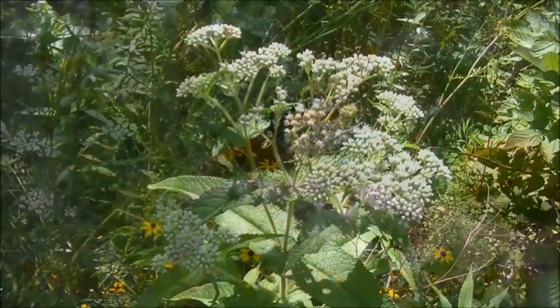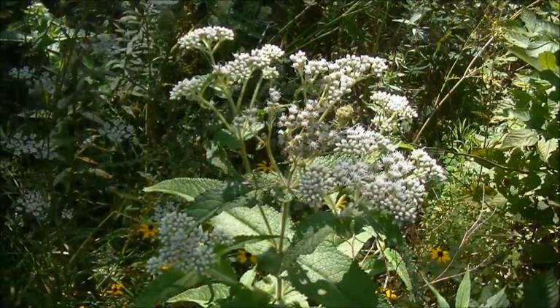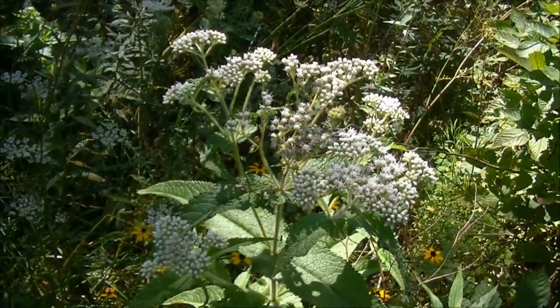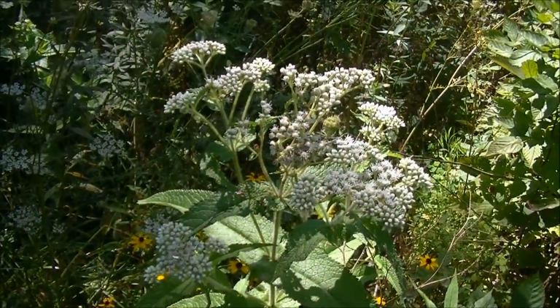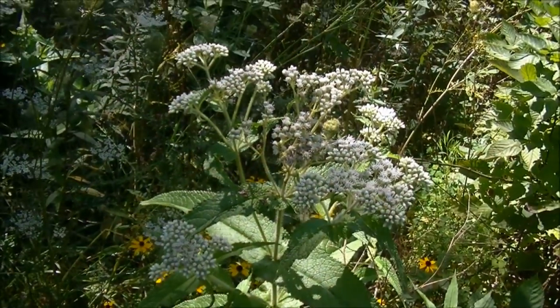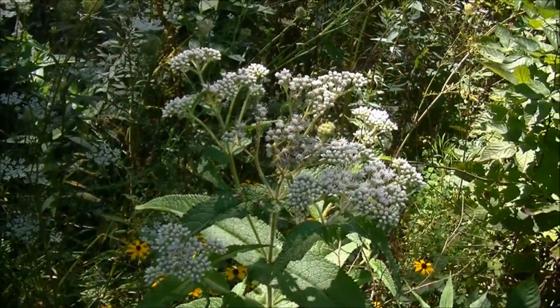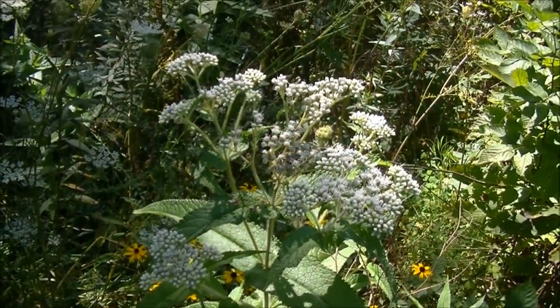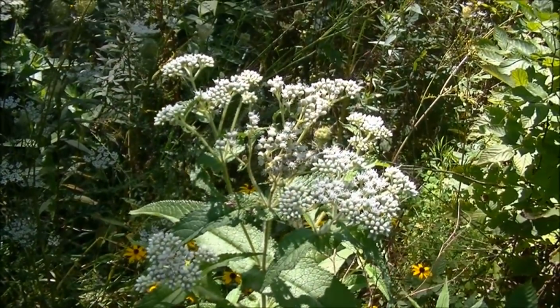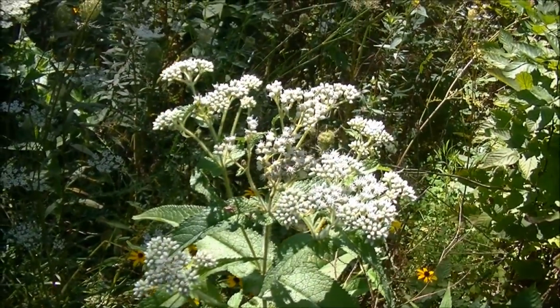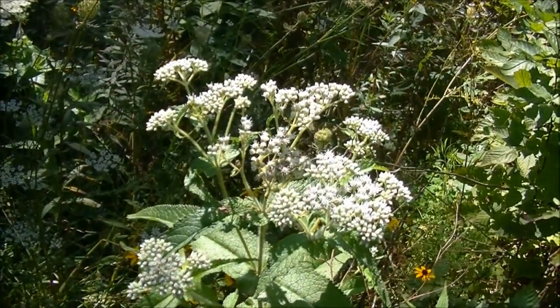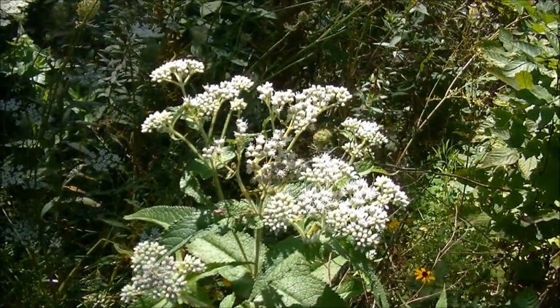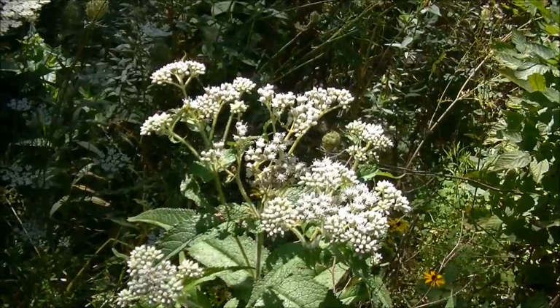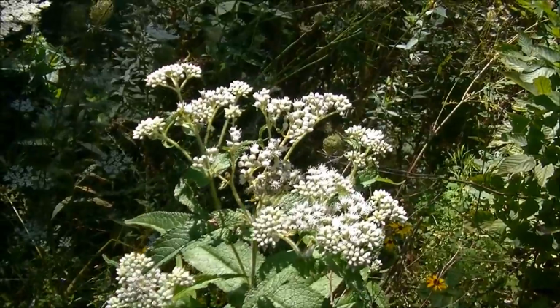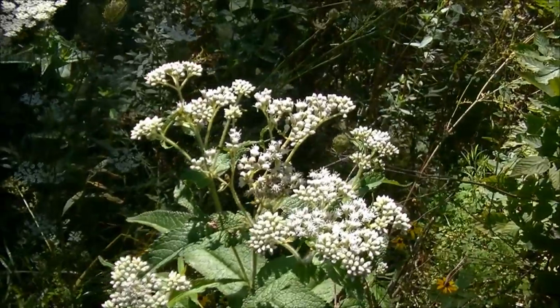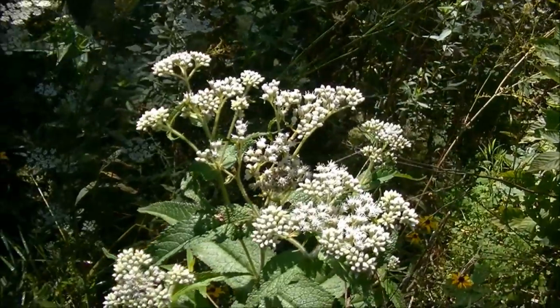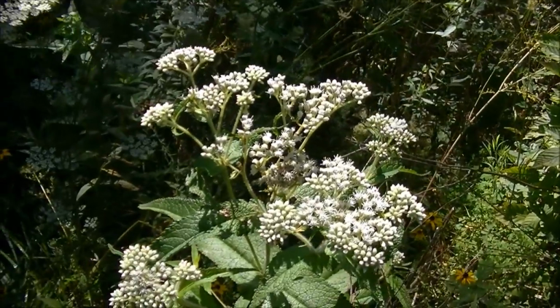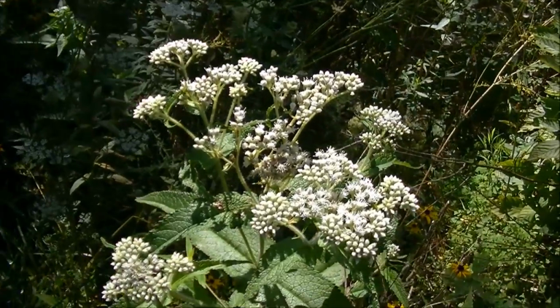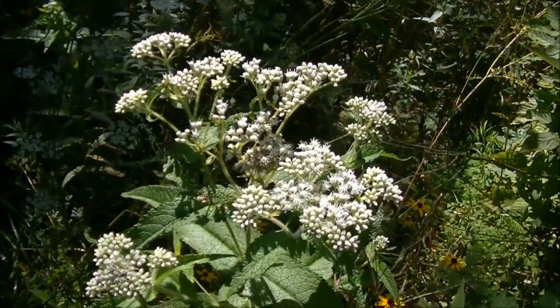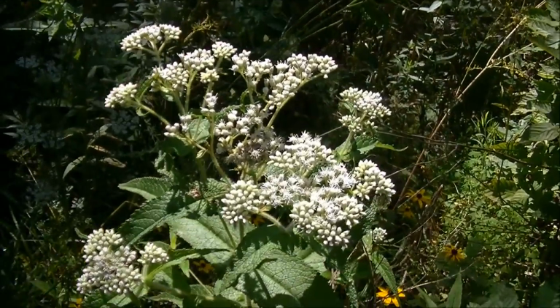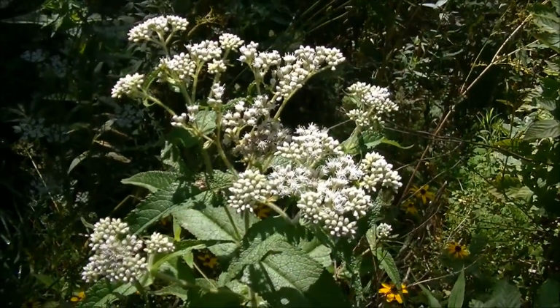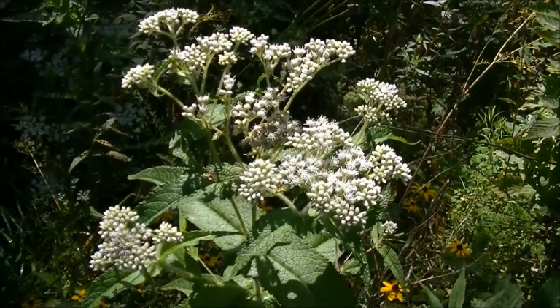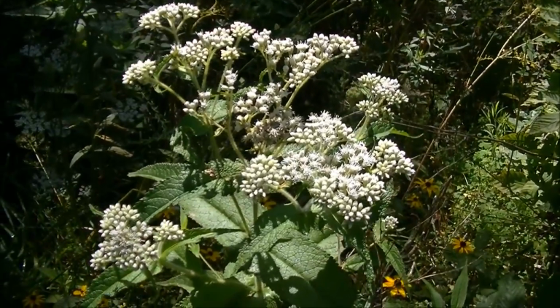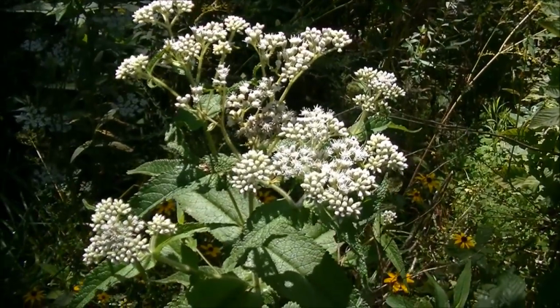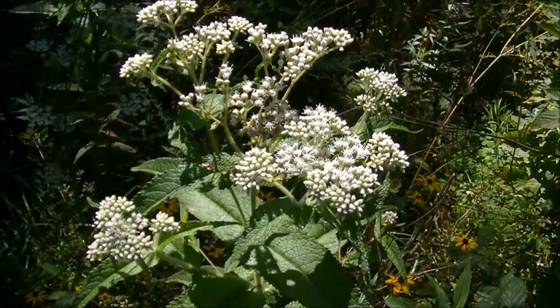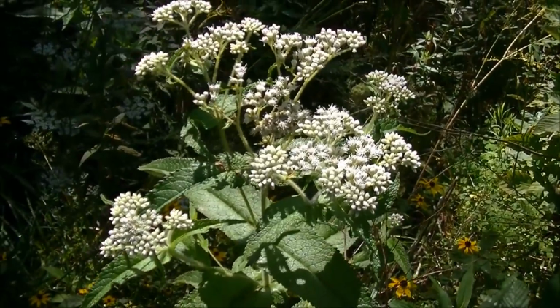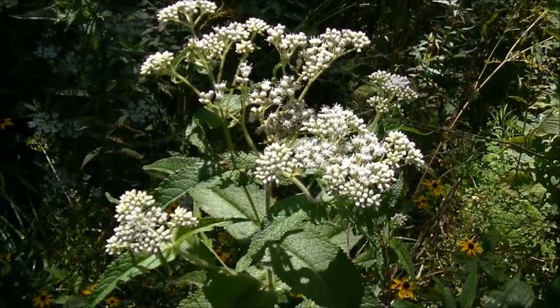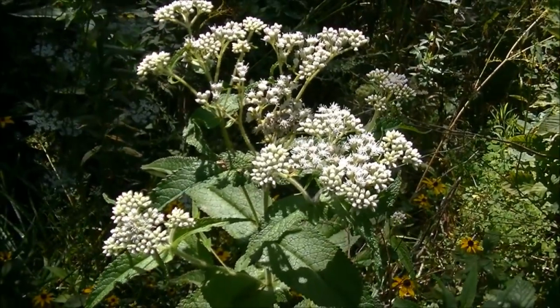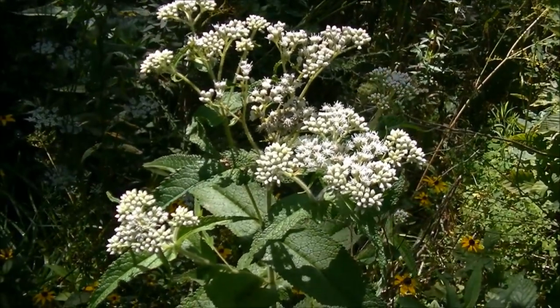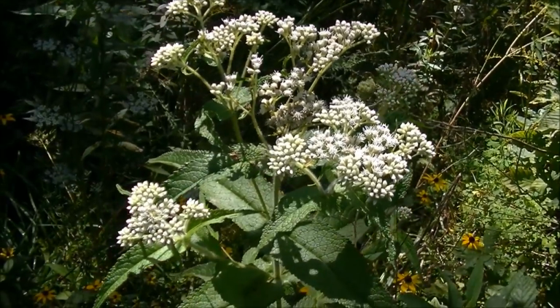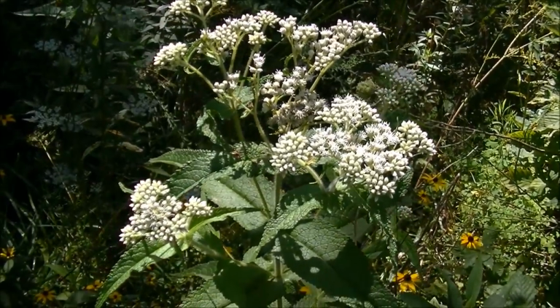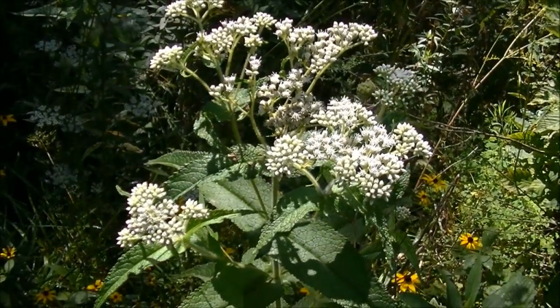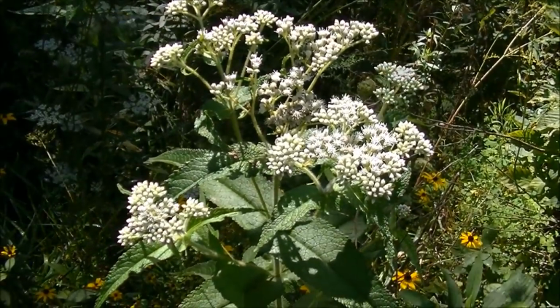Hey guys, this is Josh here with Trillium Wild Edibles. I'm sitting outside in a huge field and I thought I'd bring you guys an identification video on Boneset.